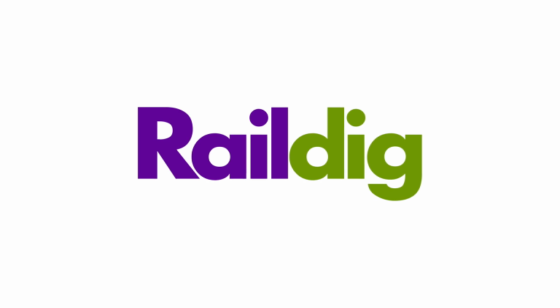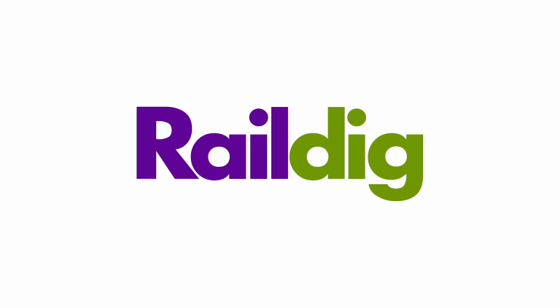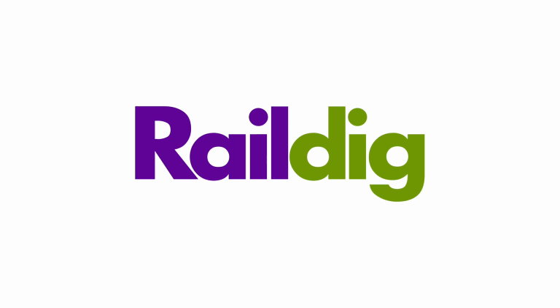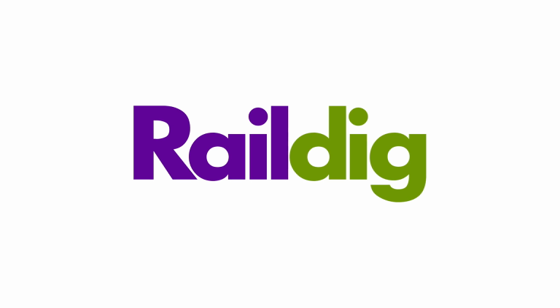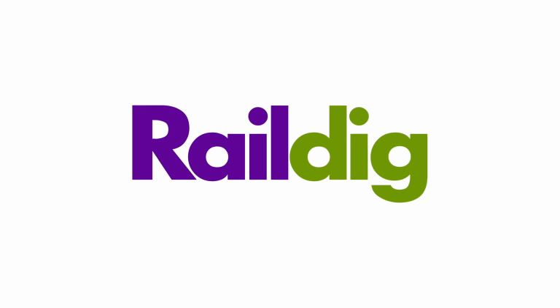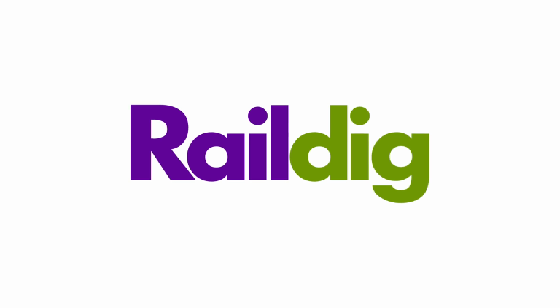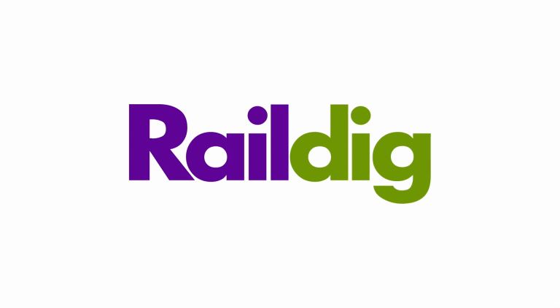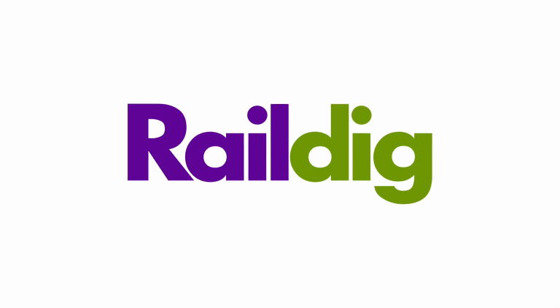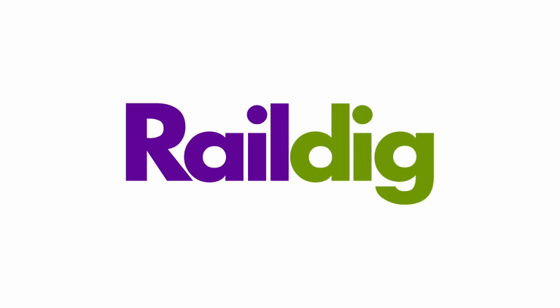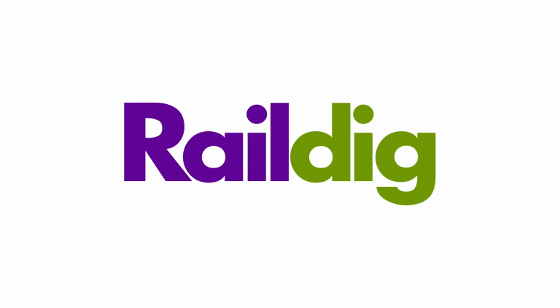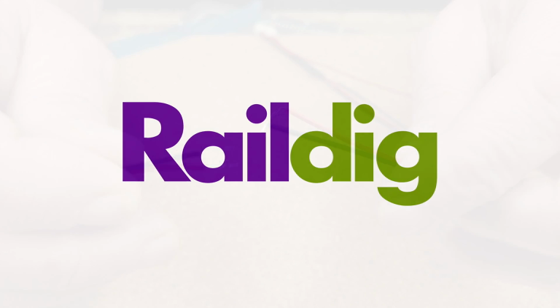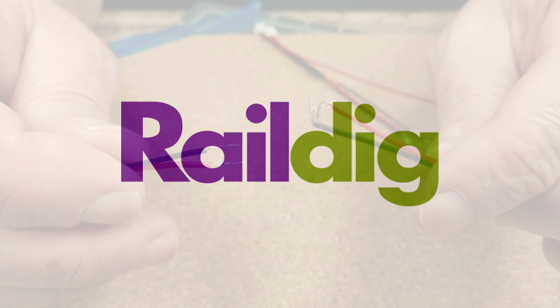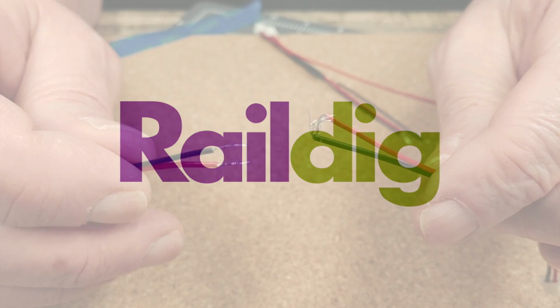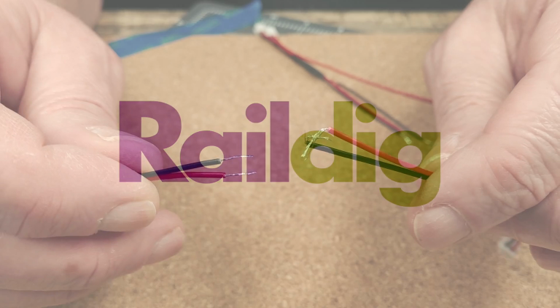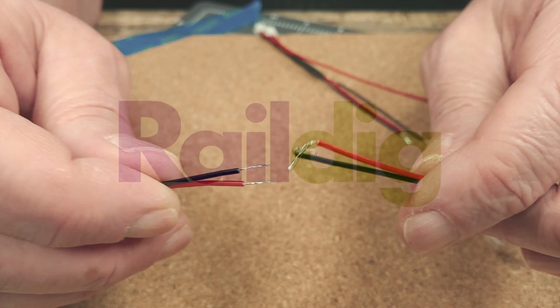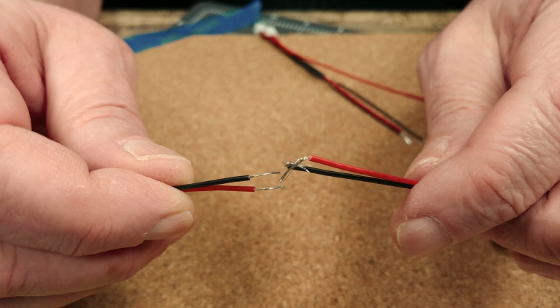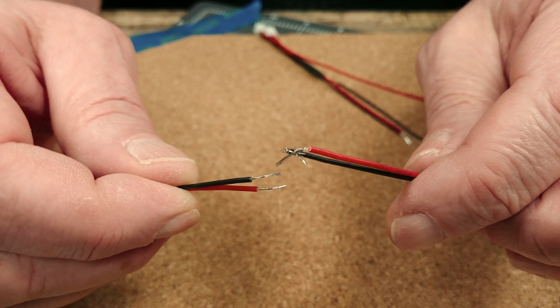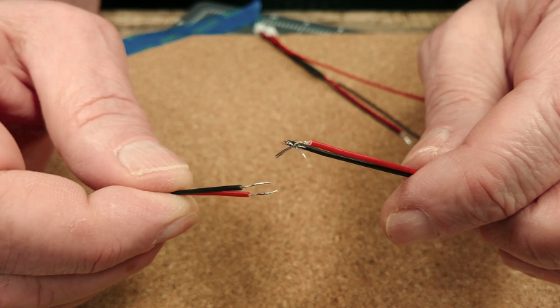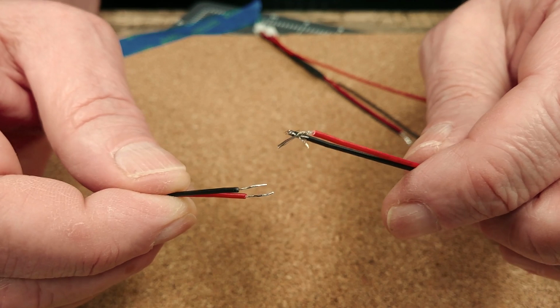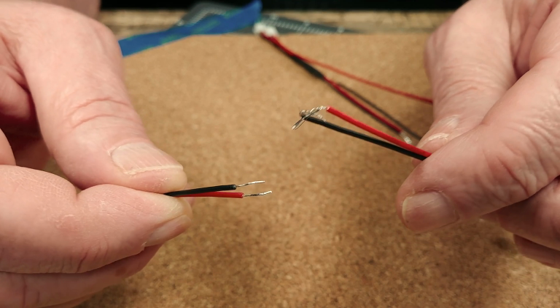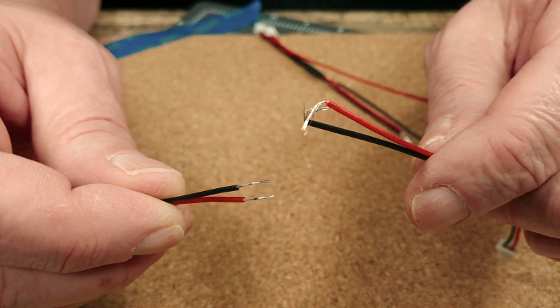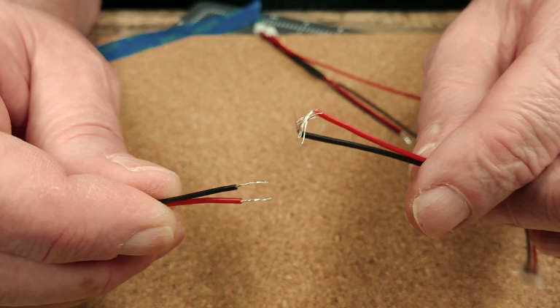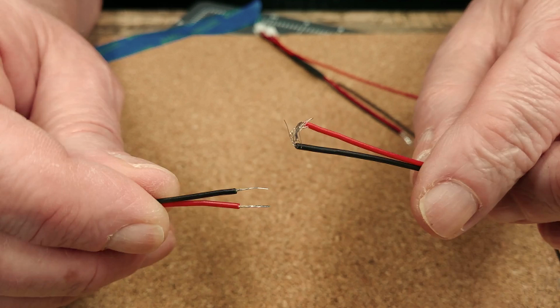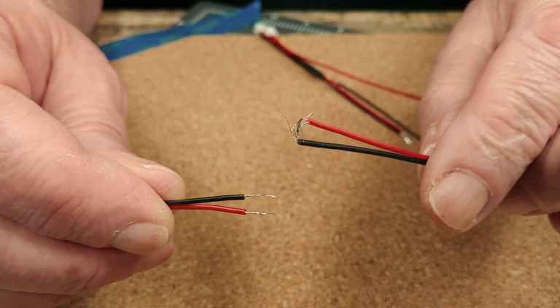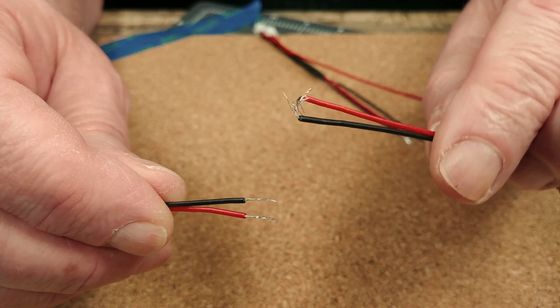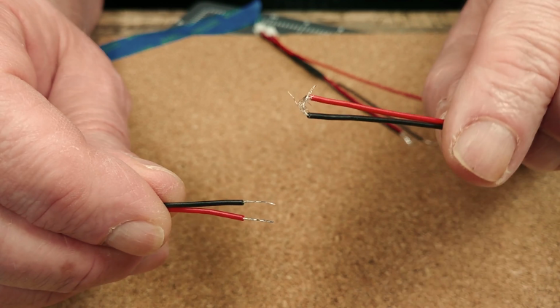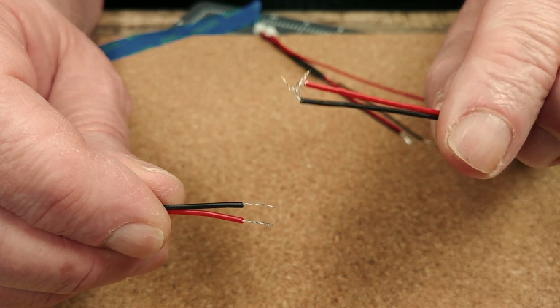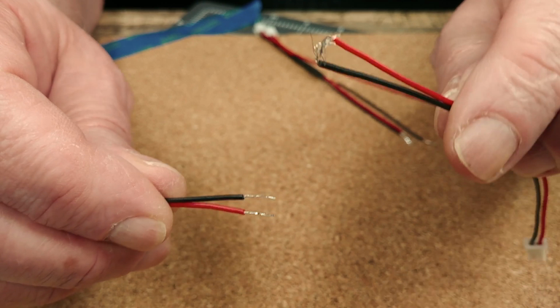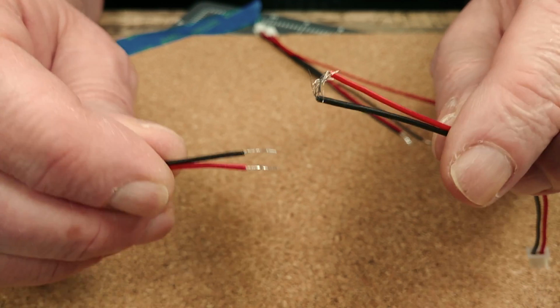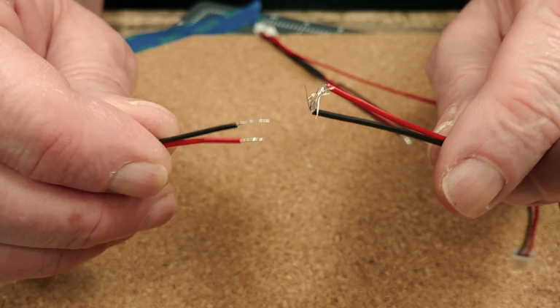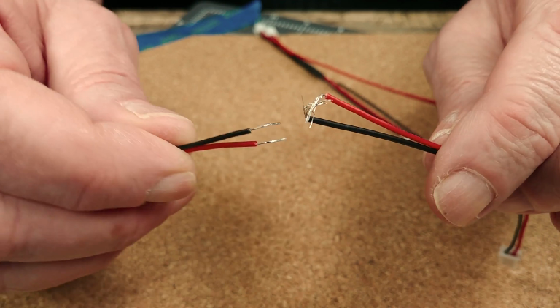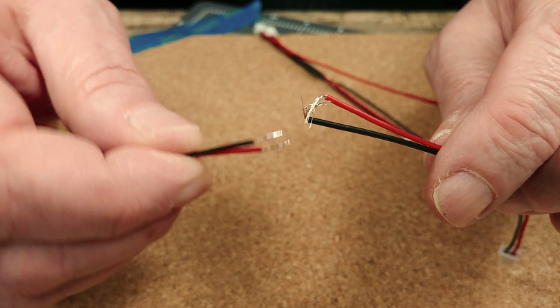Hi folks, welcome back to the channel. Today we're going to do a little unboxing and testing of our new solder pot.